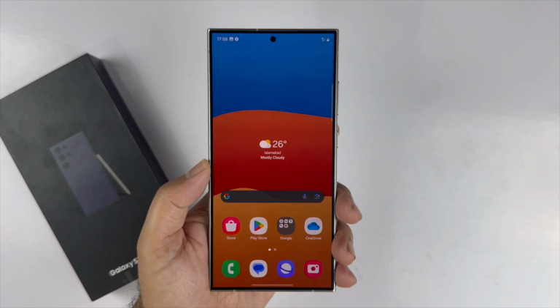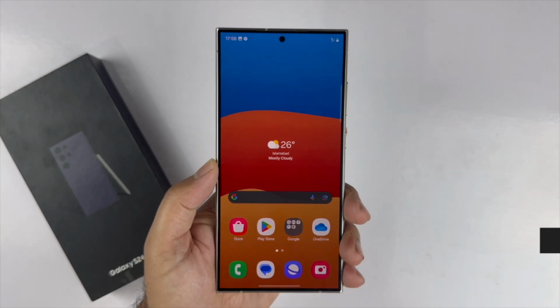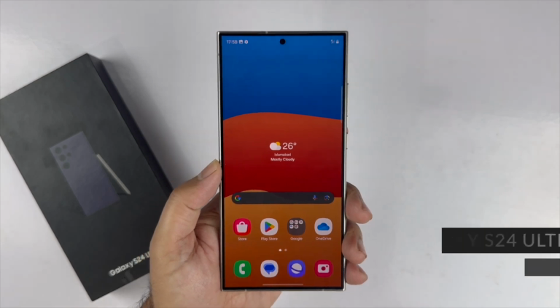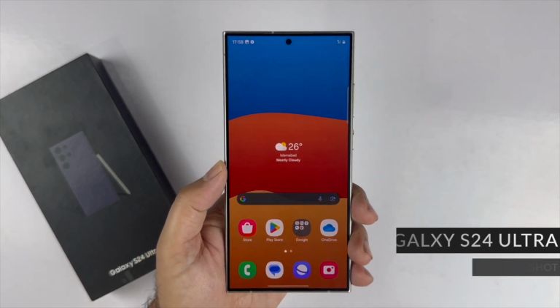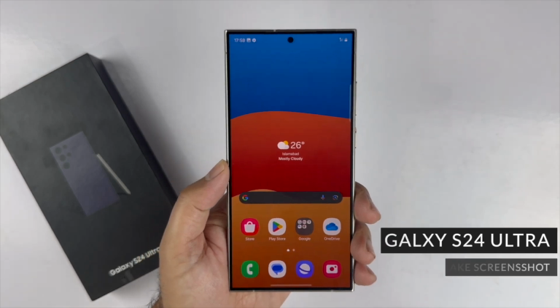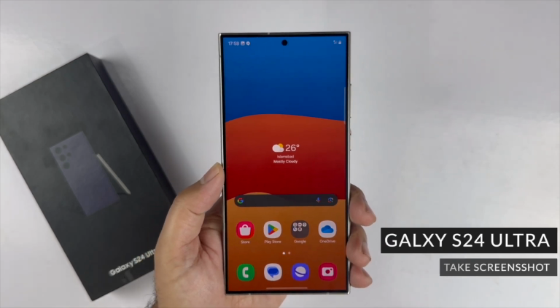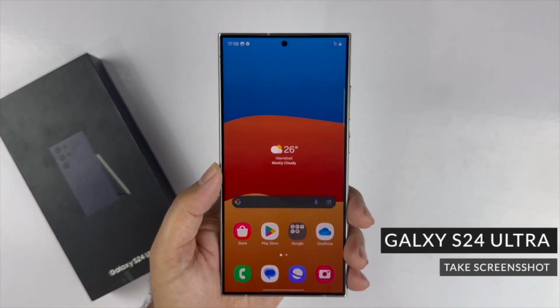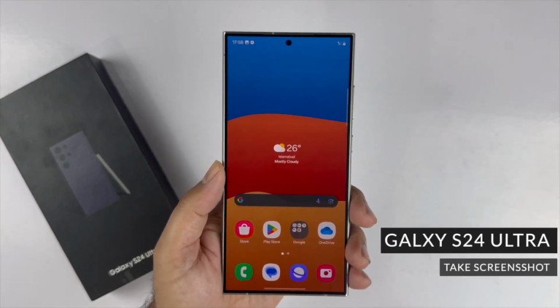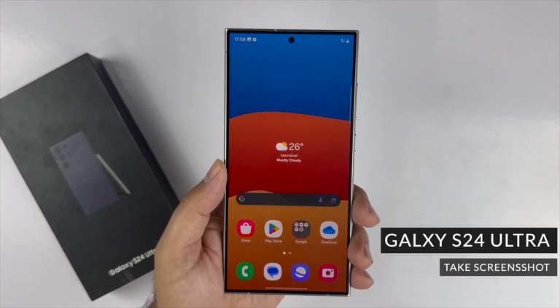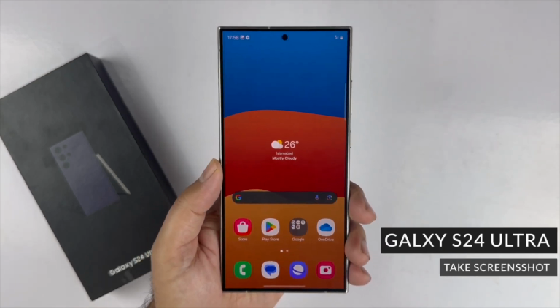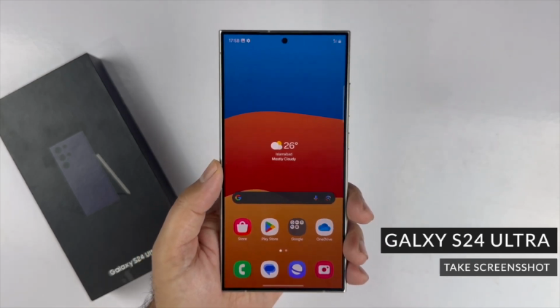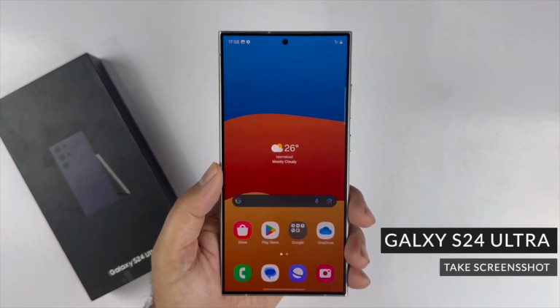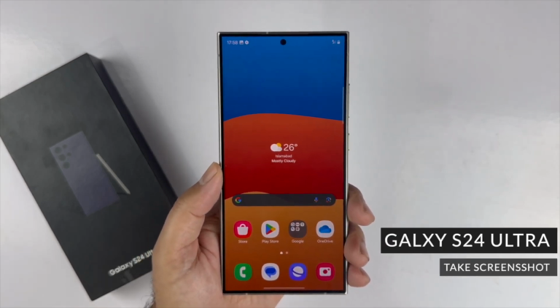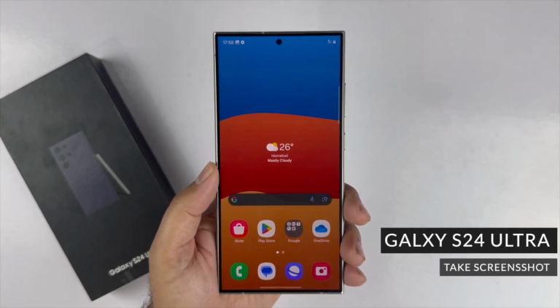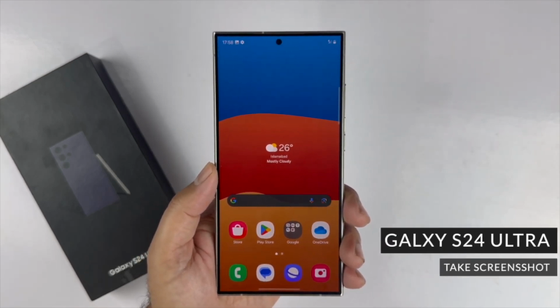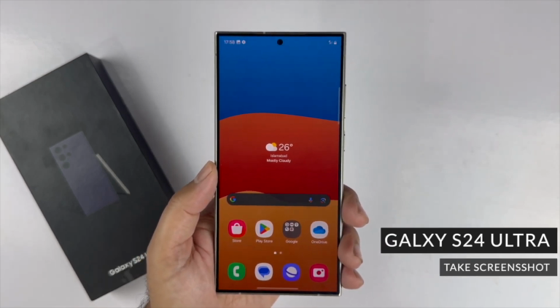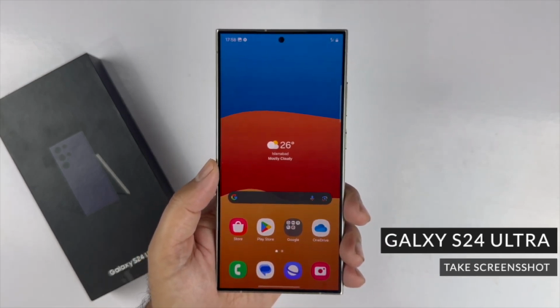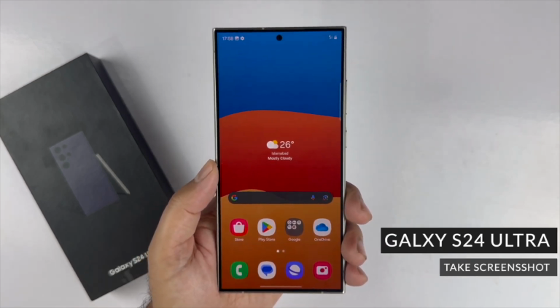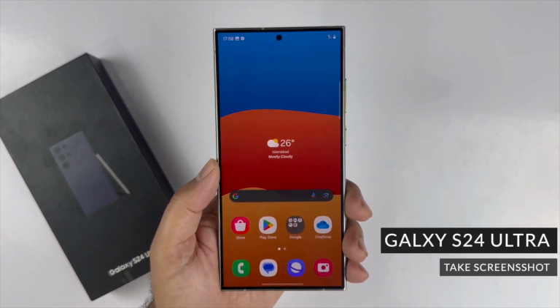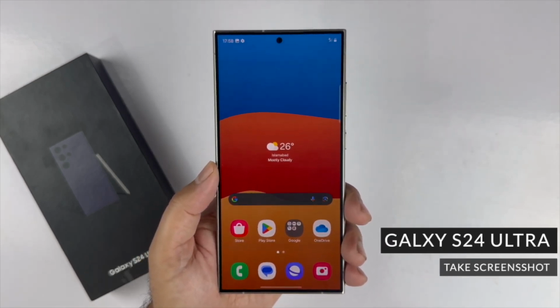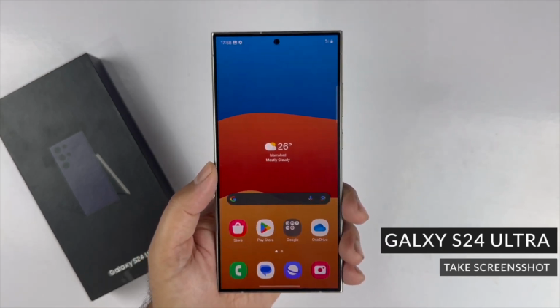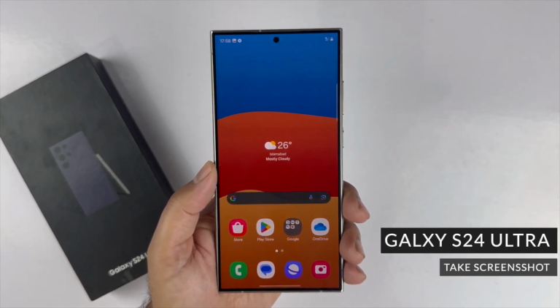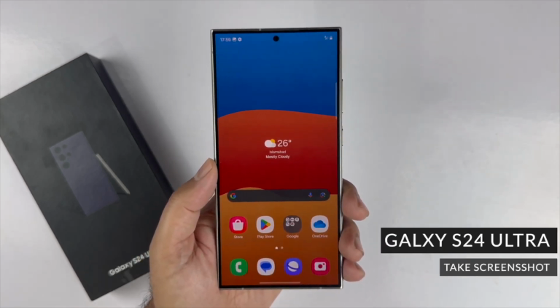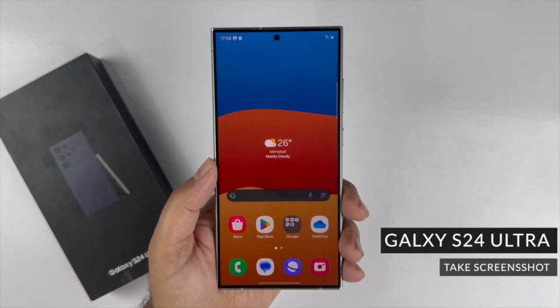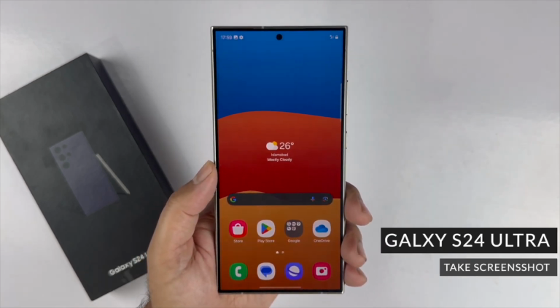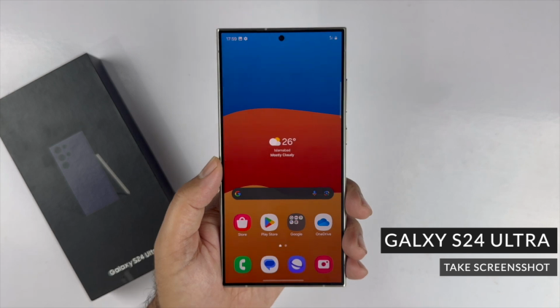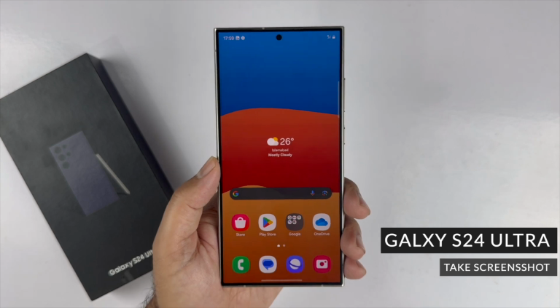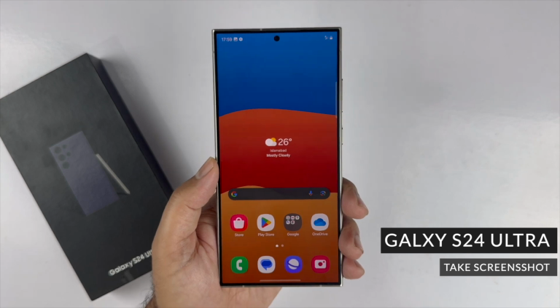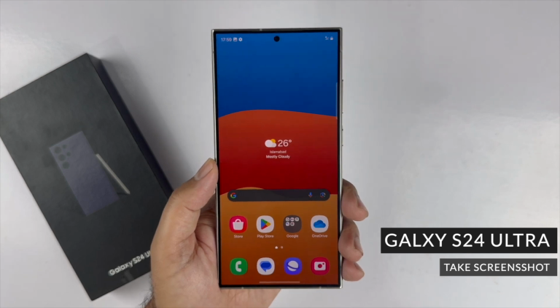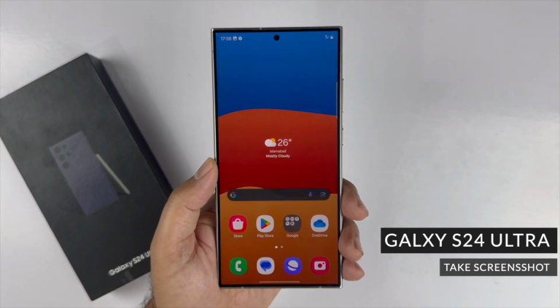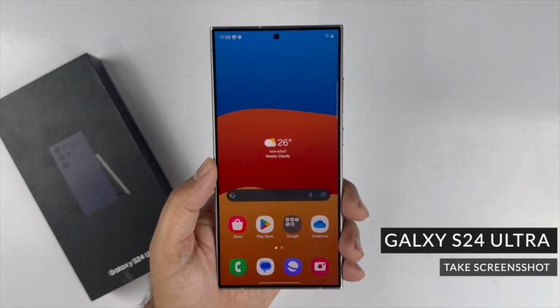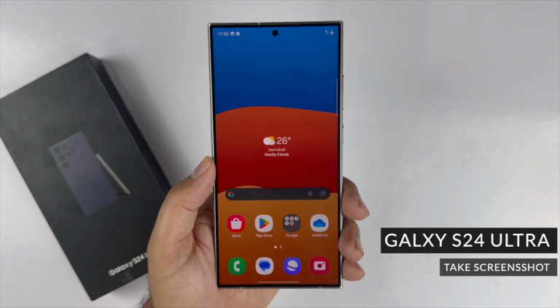Hey, what's up guys! In this video I will be showcasing four different methods to take a screenshot on the Galaxy S24 Ultra.